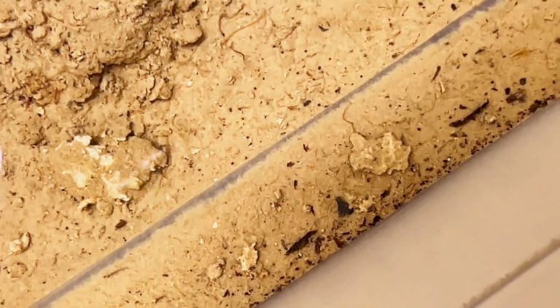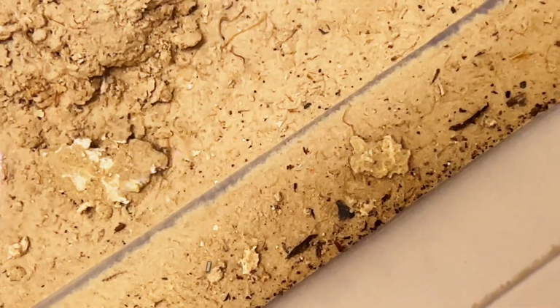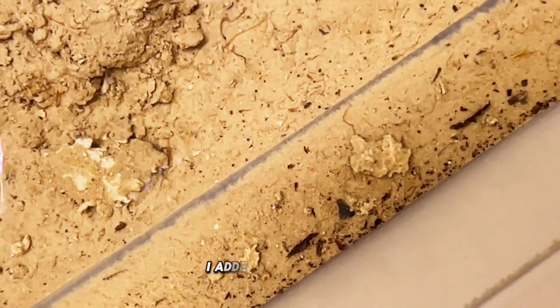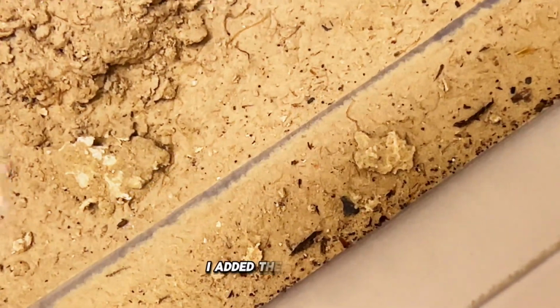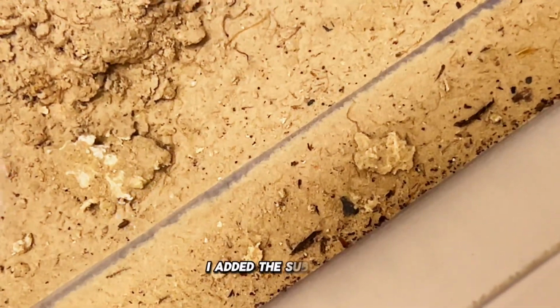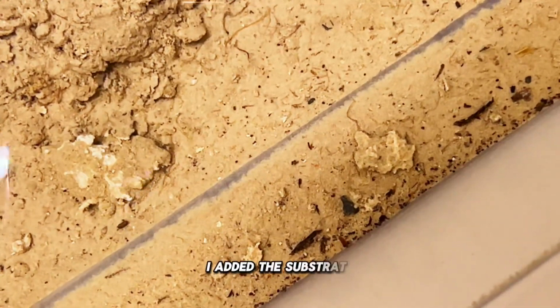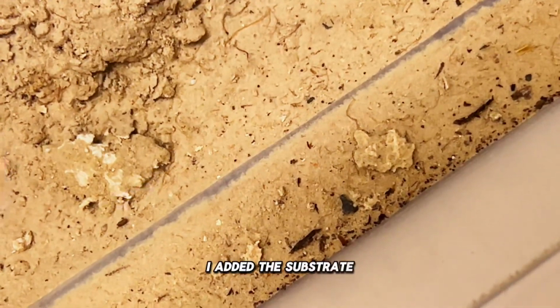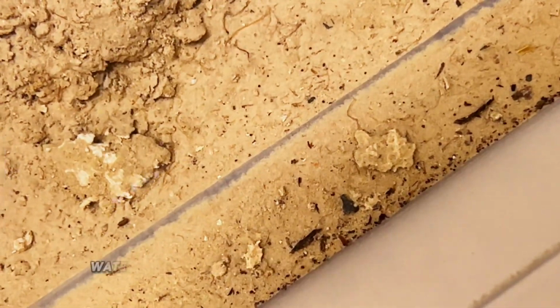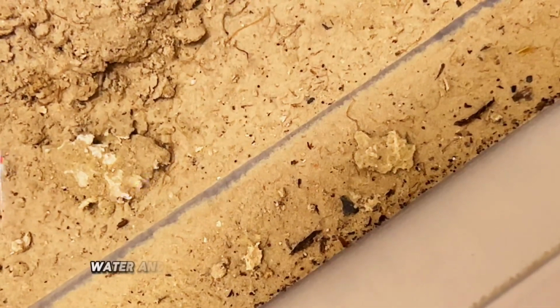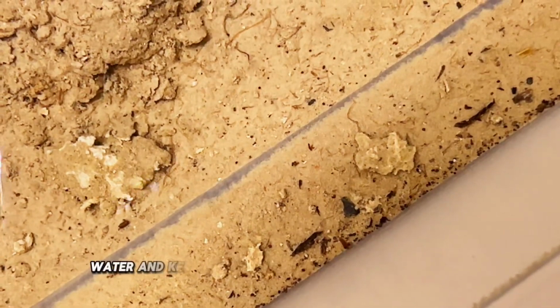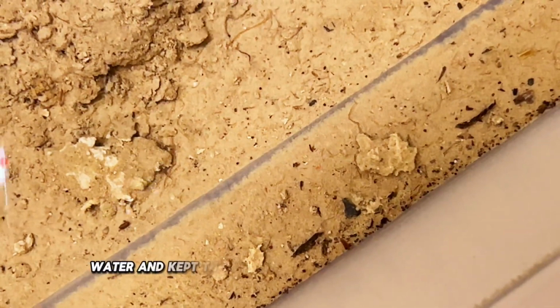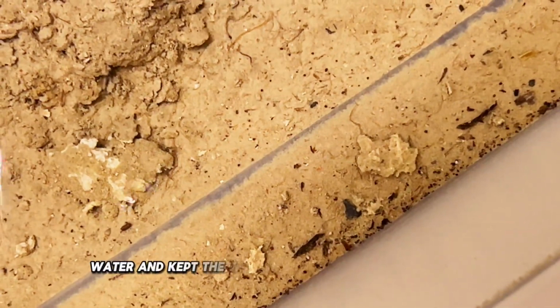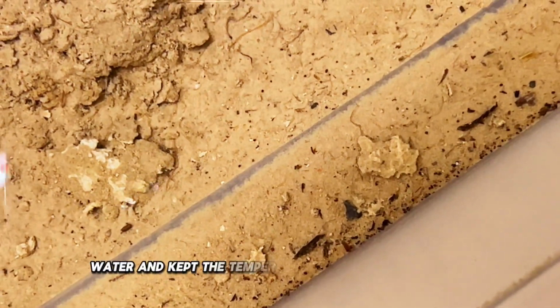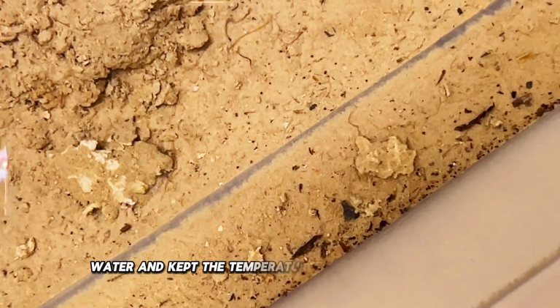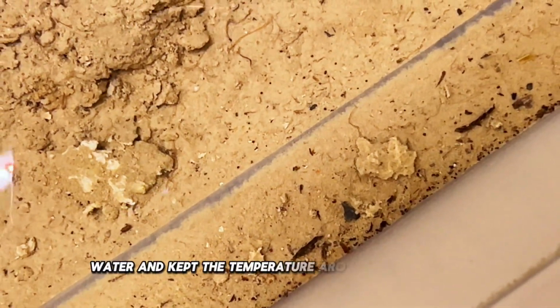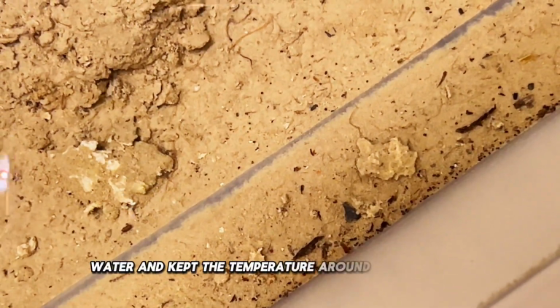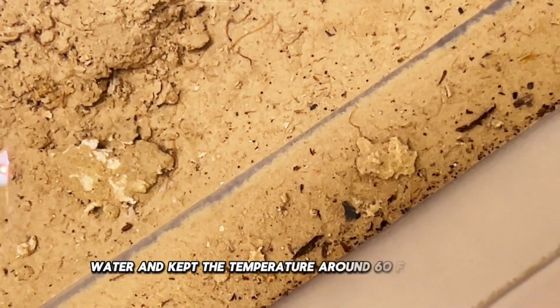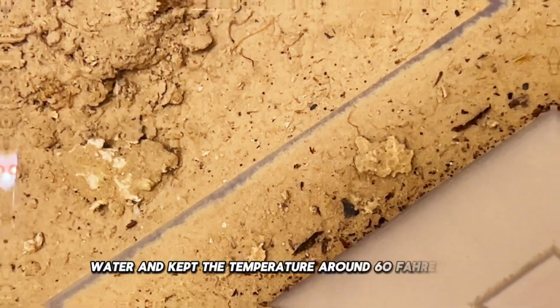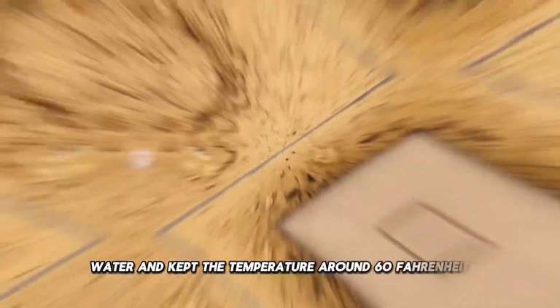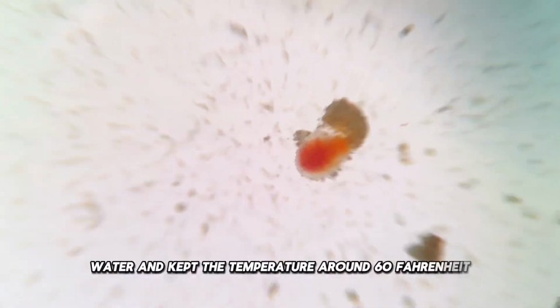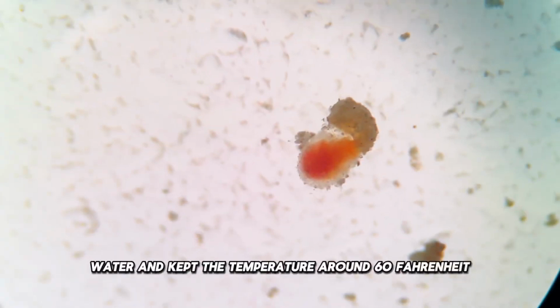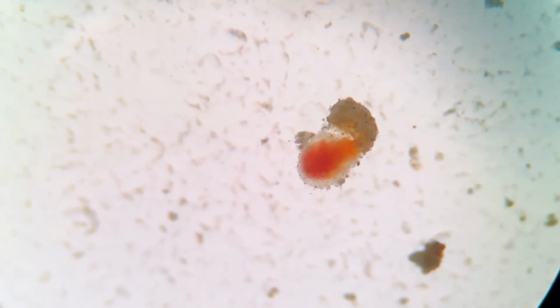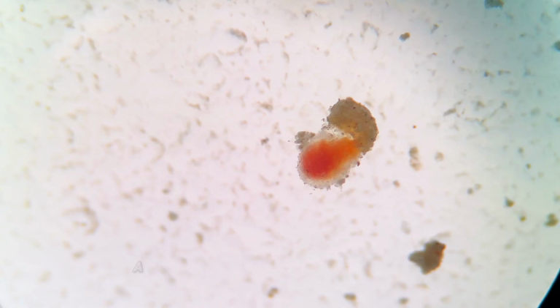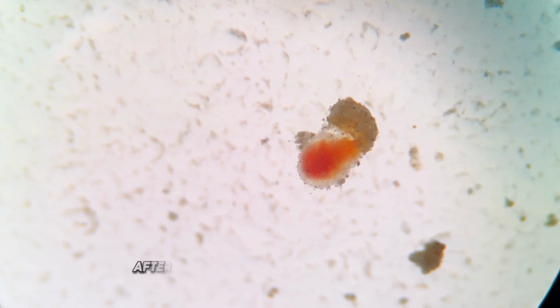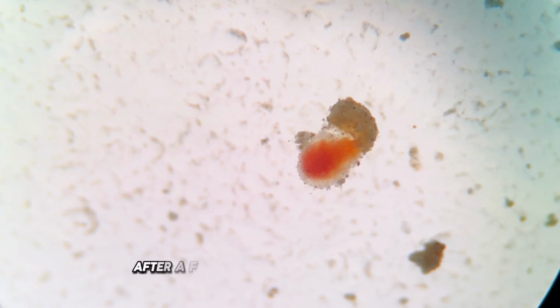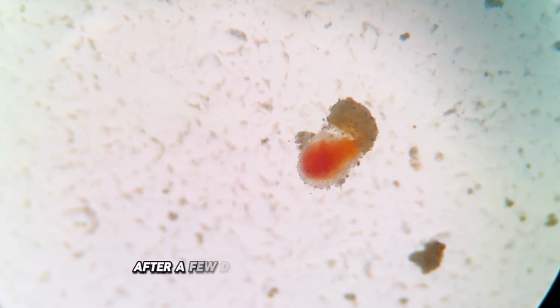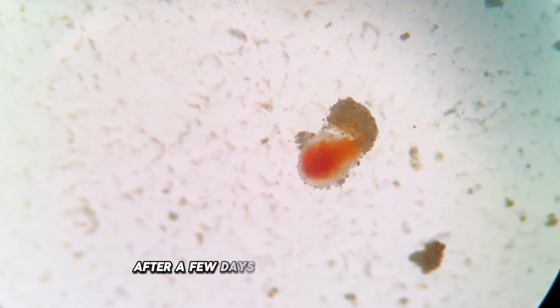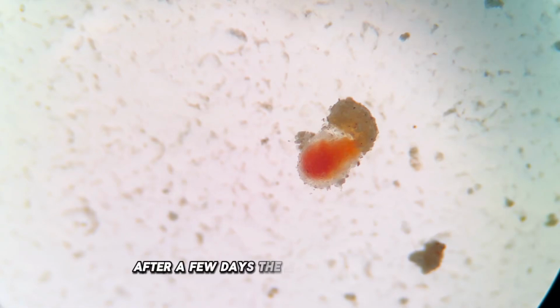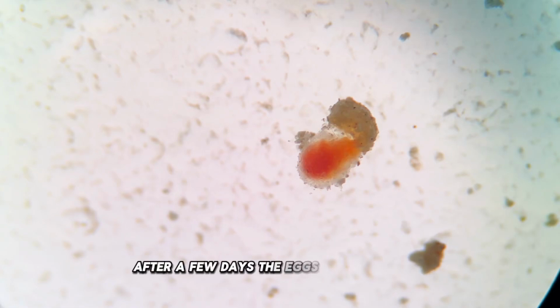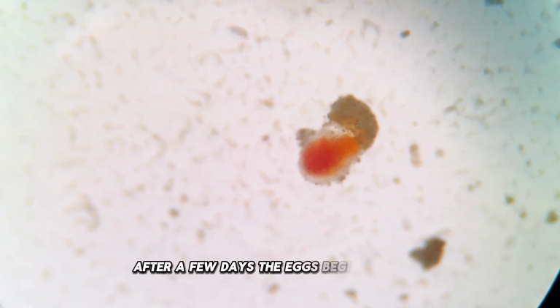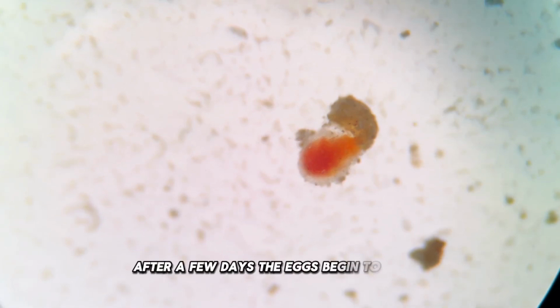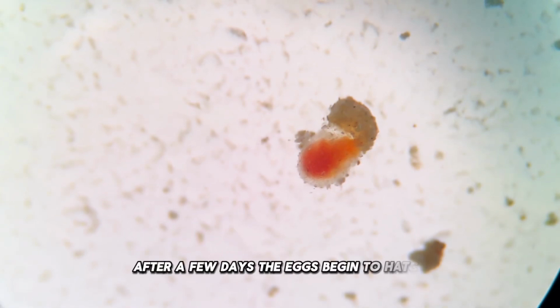I added the substrate, water, and kept the temperature around 60 Fahrenheit. After a few days, the eggs begin to hatch.